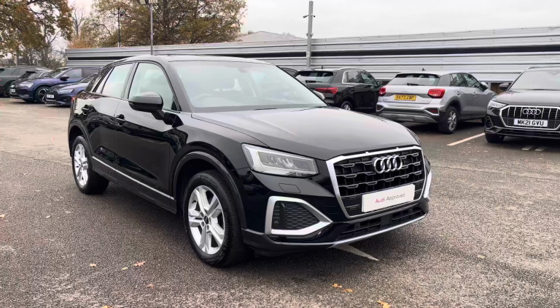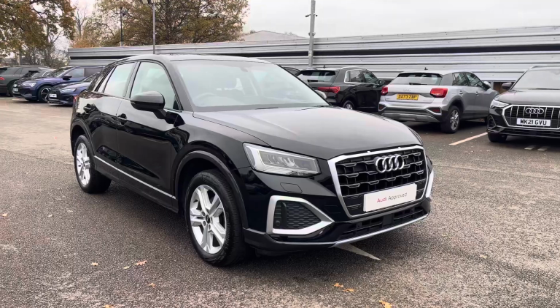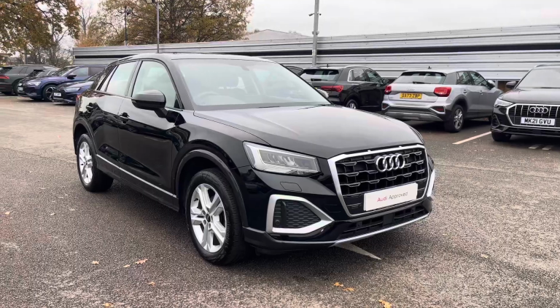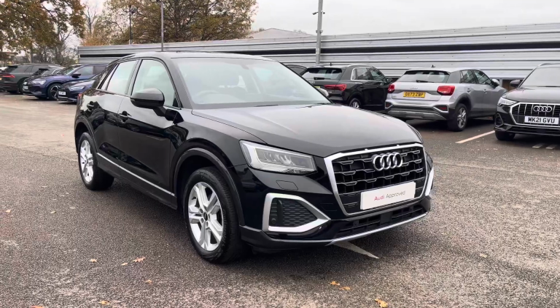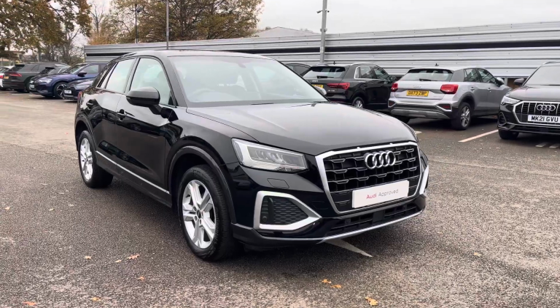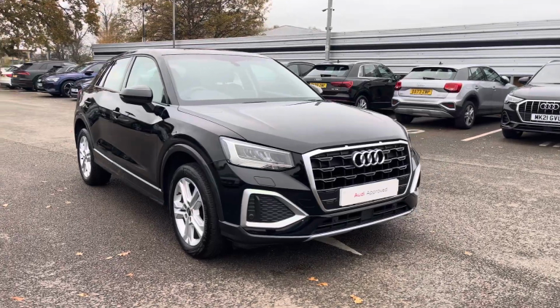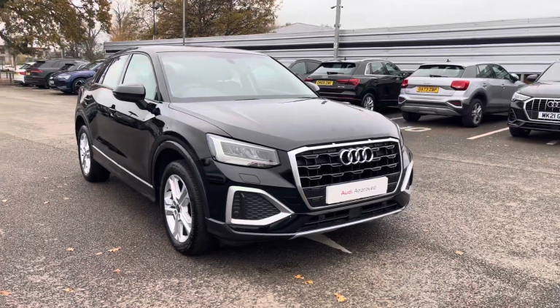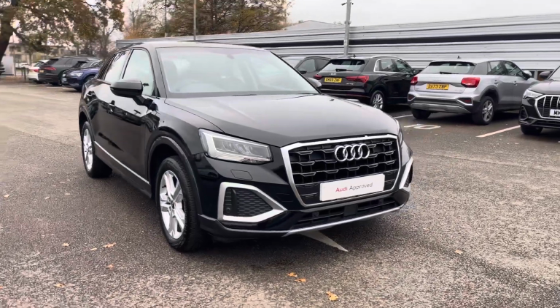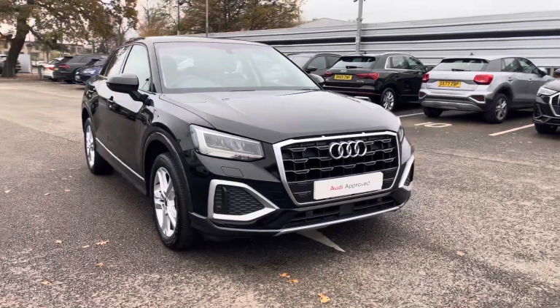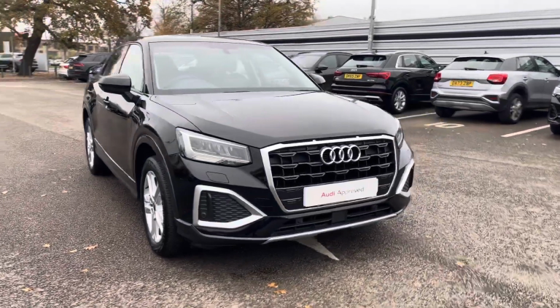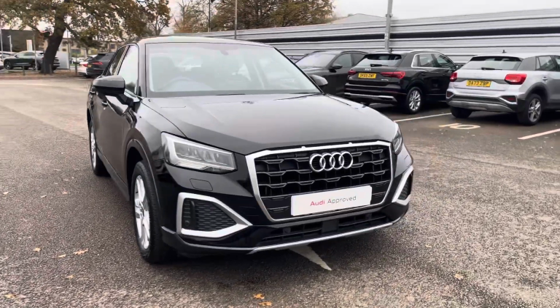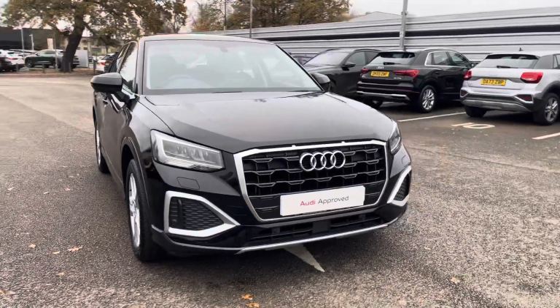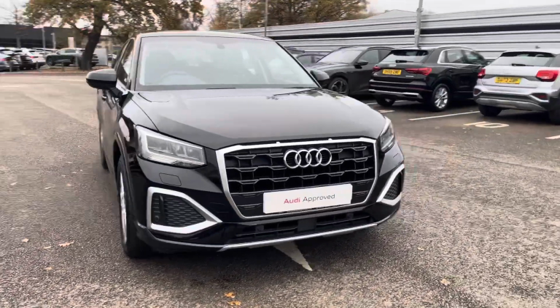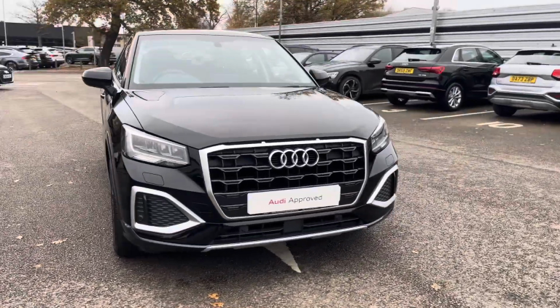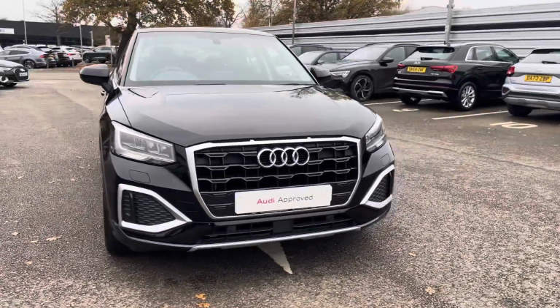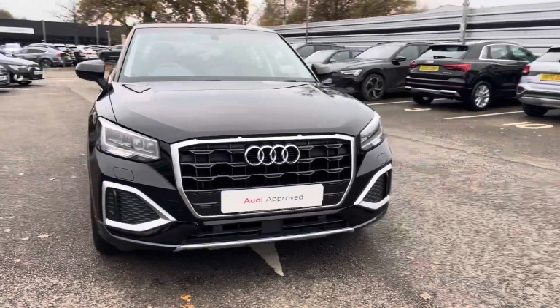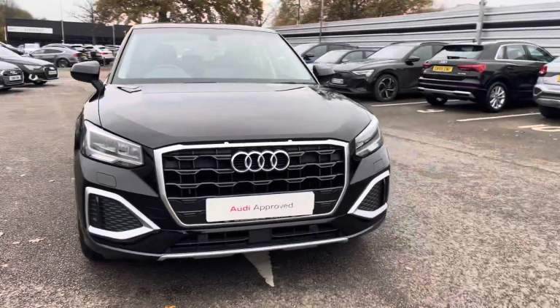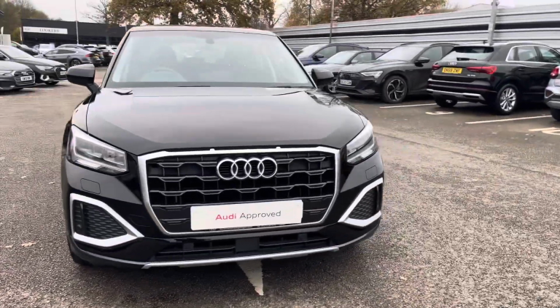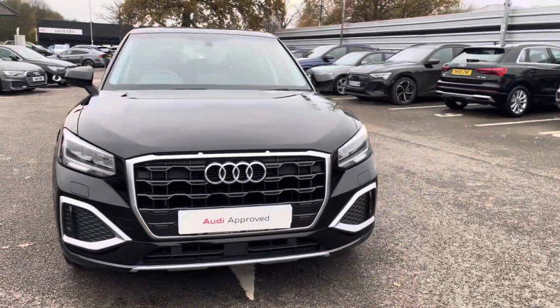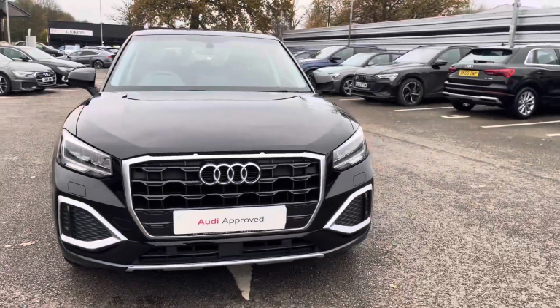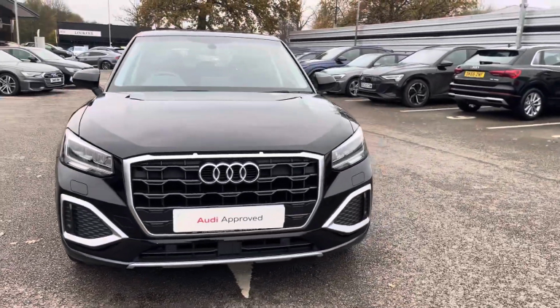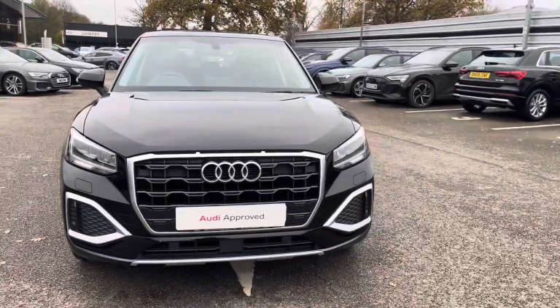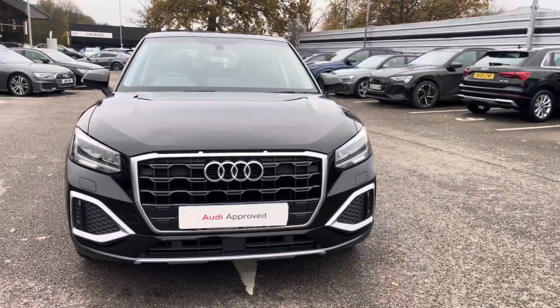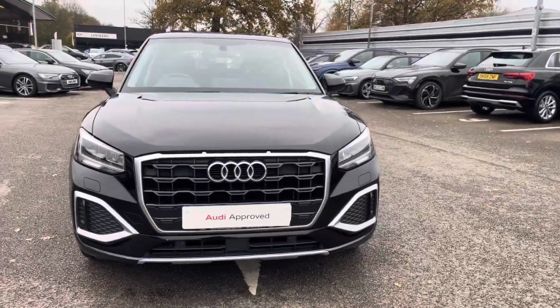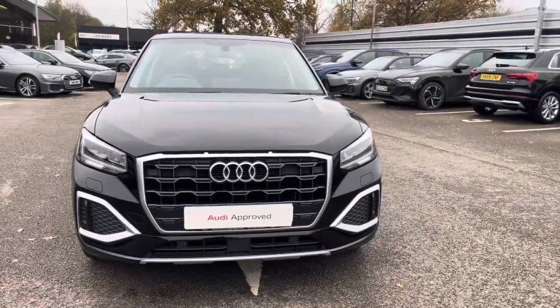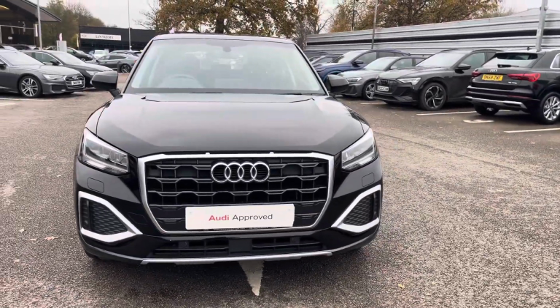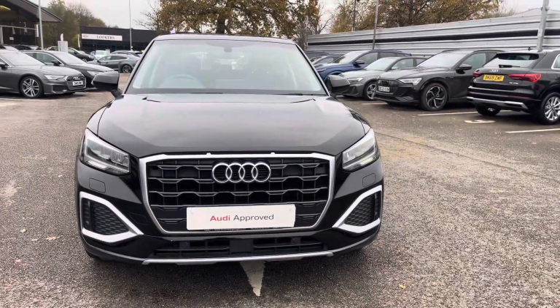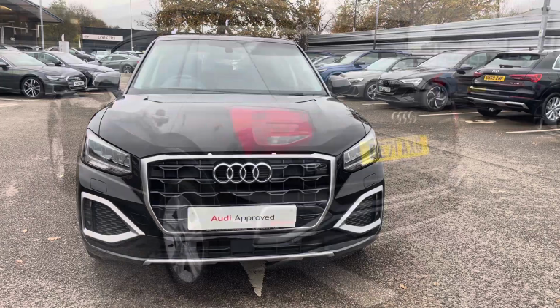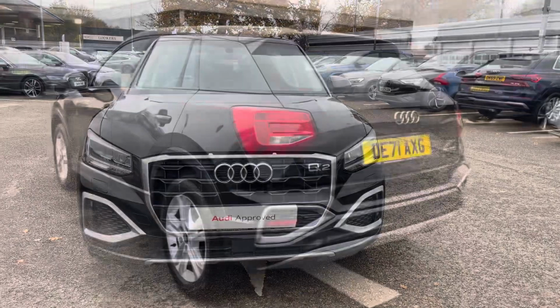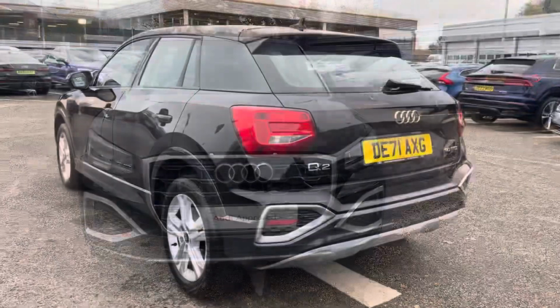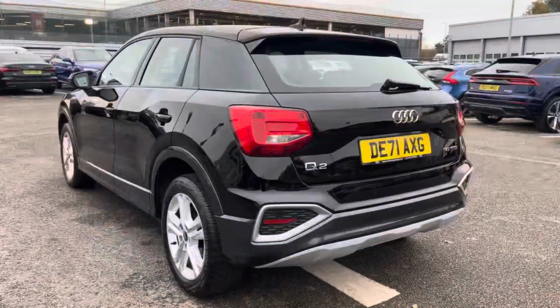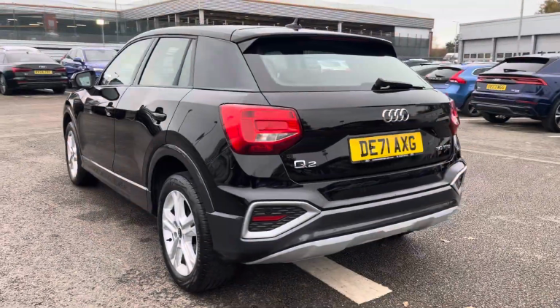Today I'll be taking you around this approved used Audi which comes with a minimum of 12 months warranty and a minimum of 12 months roadside assistance.